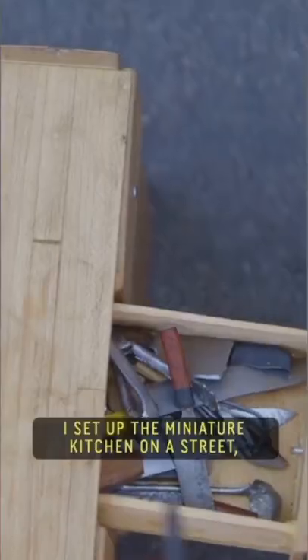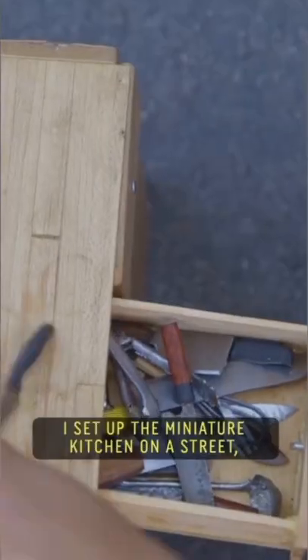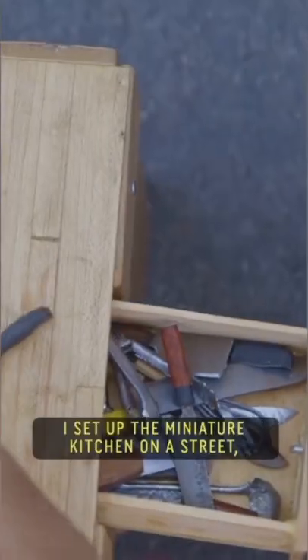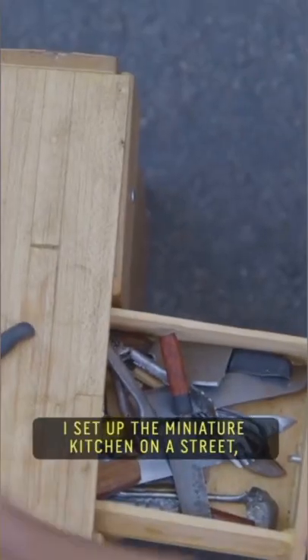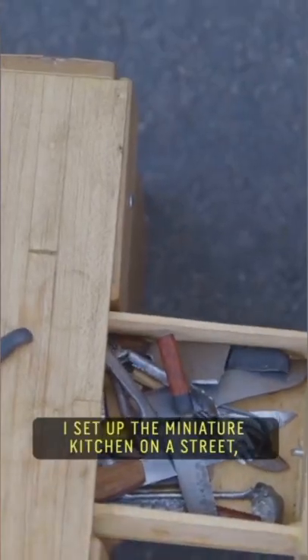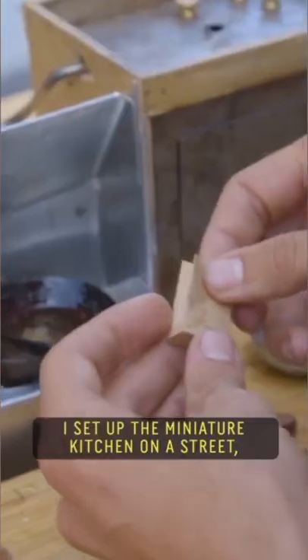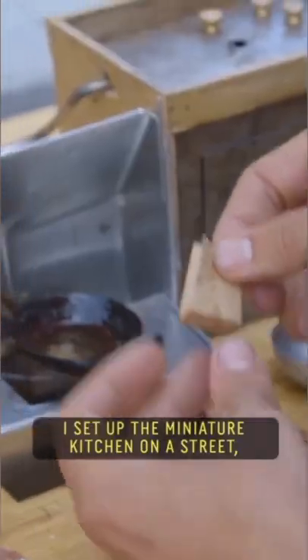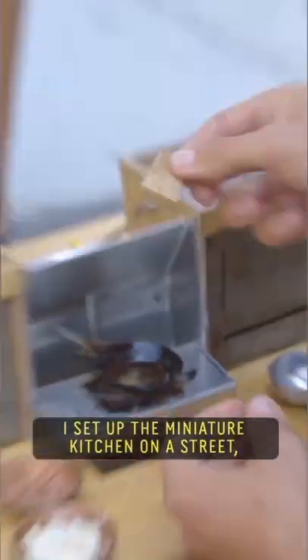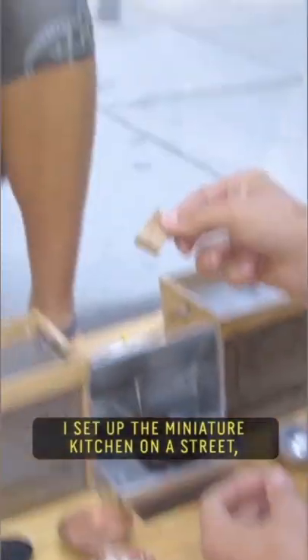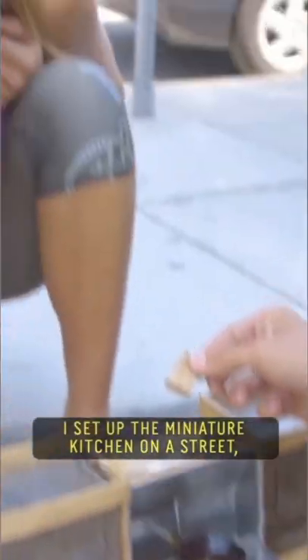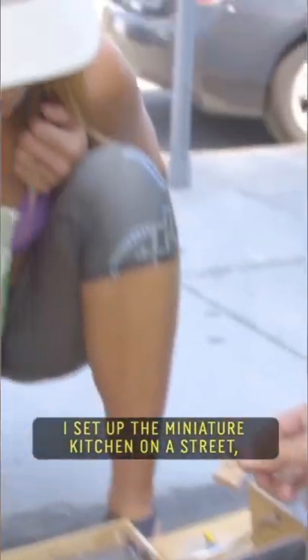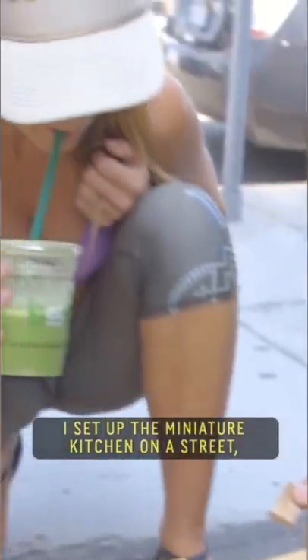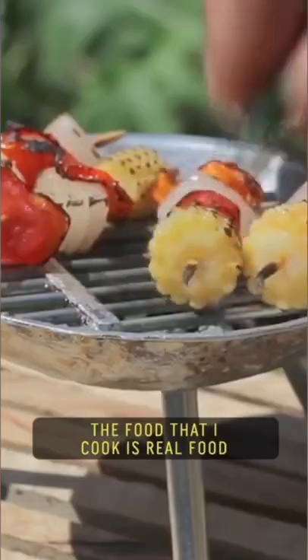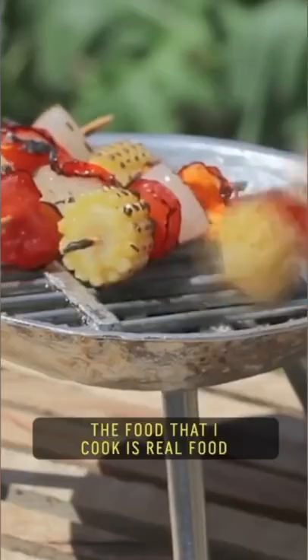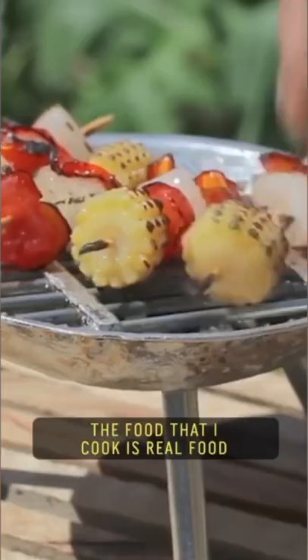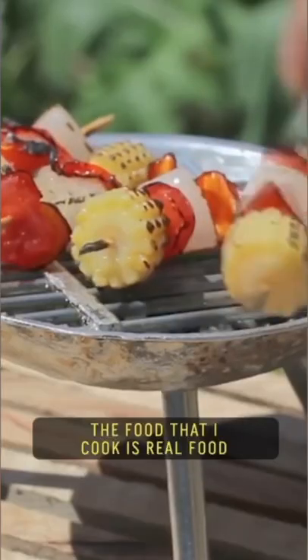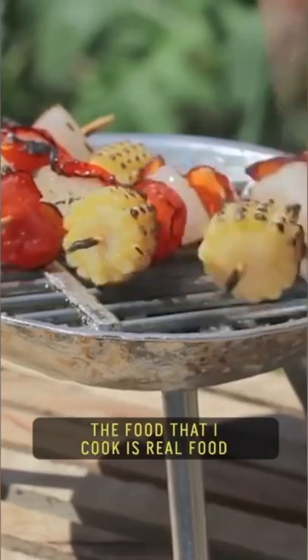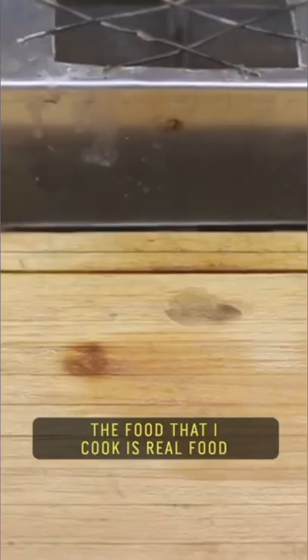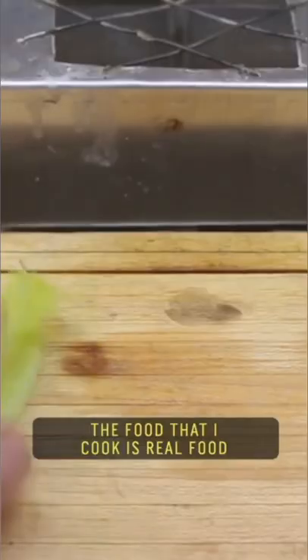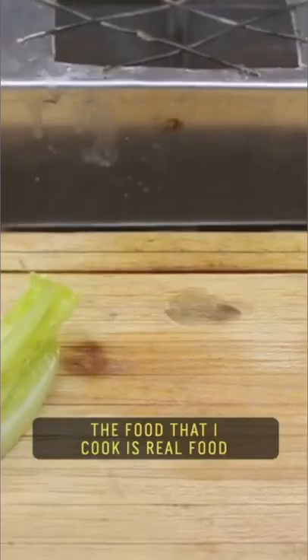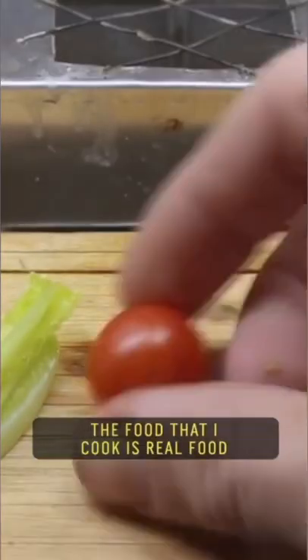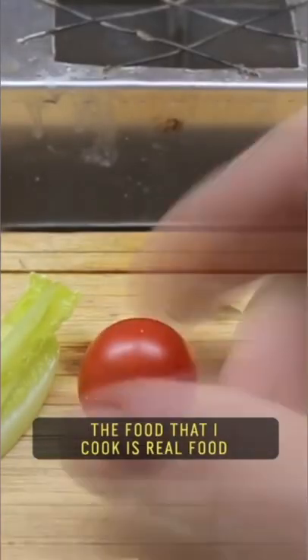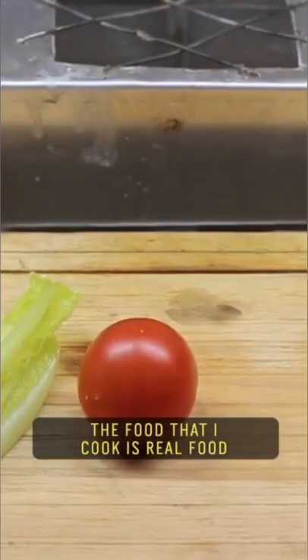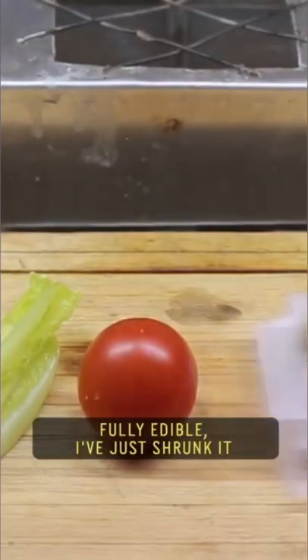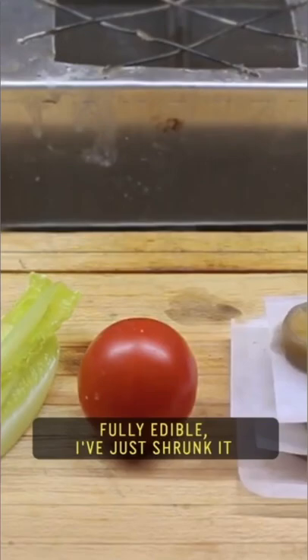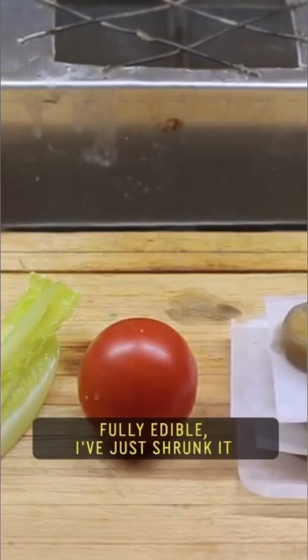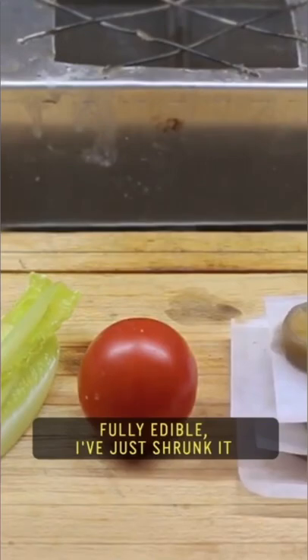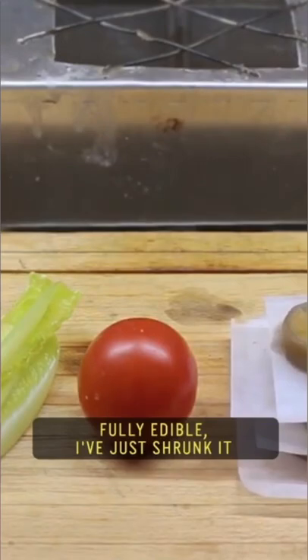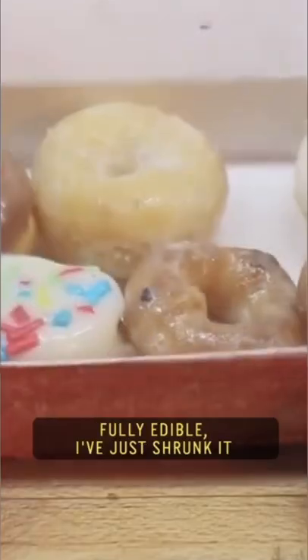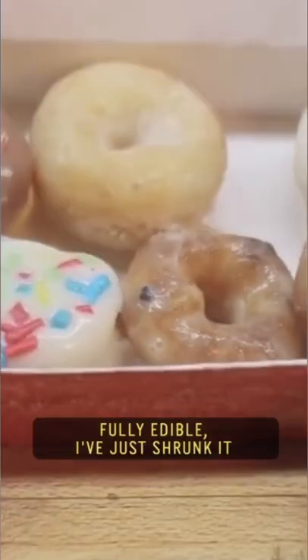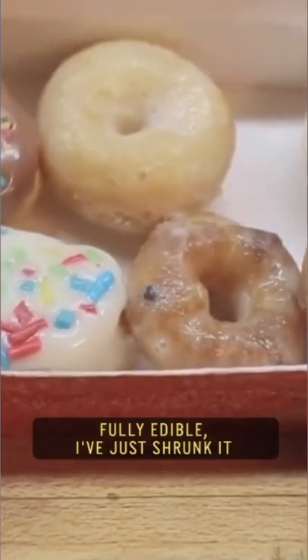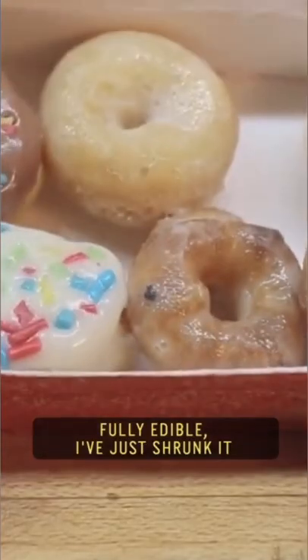I set up the miniature kitchen on the street. The food that I cook is real food, fully edible. I've just shrunk it.